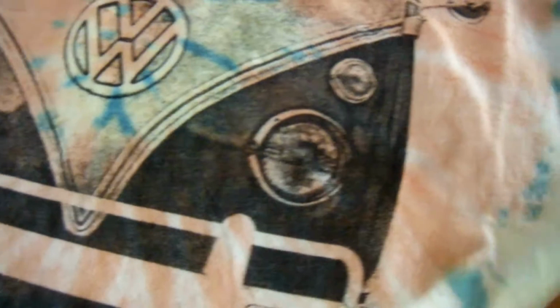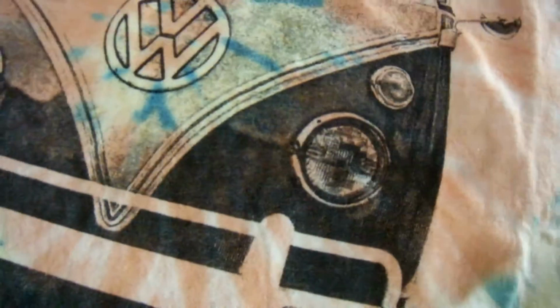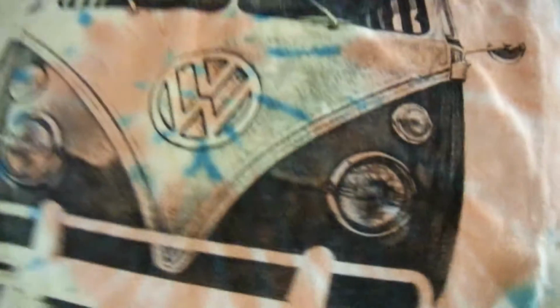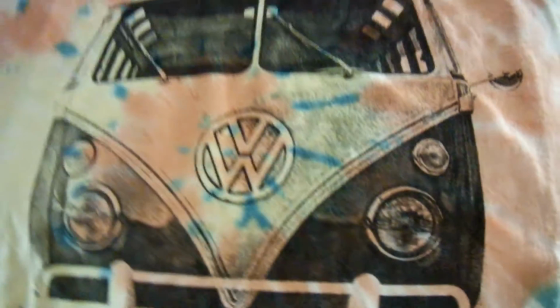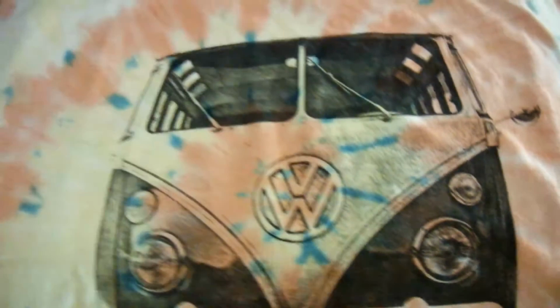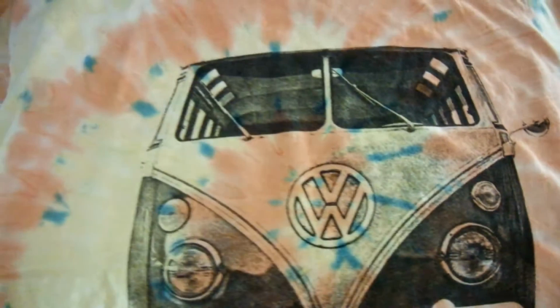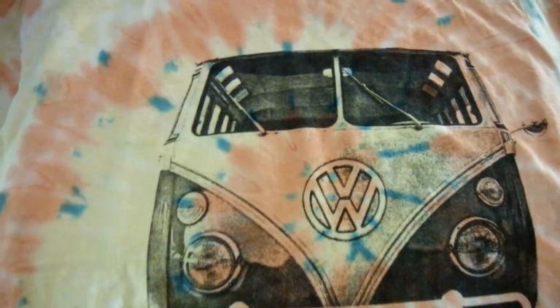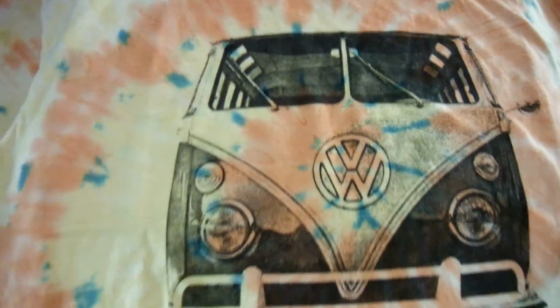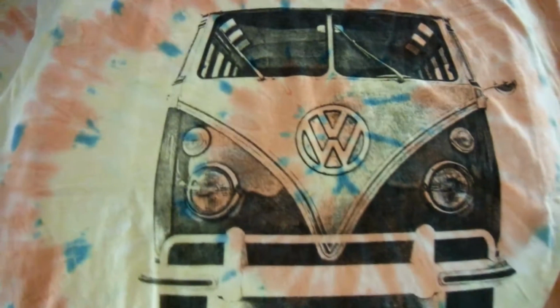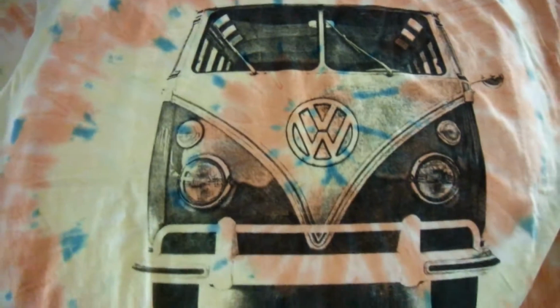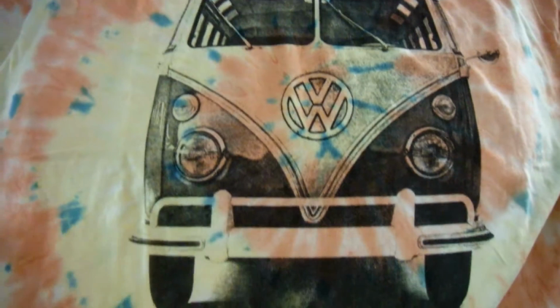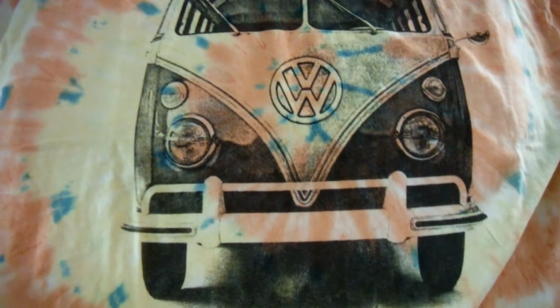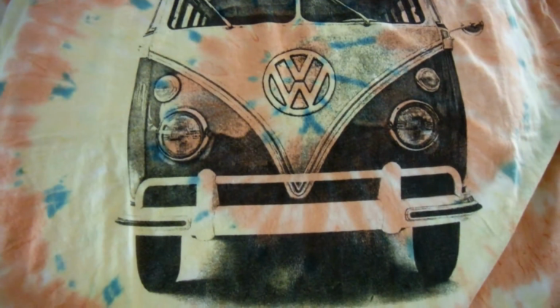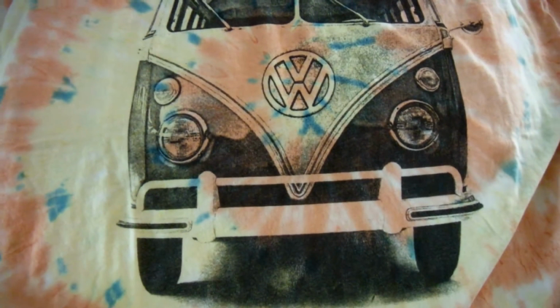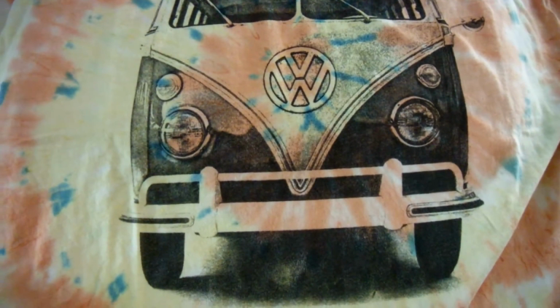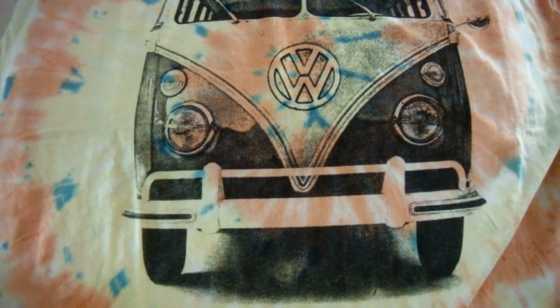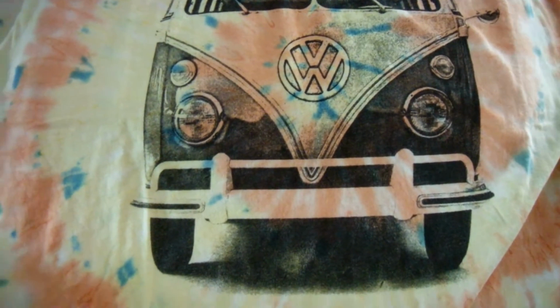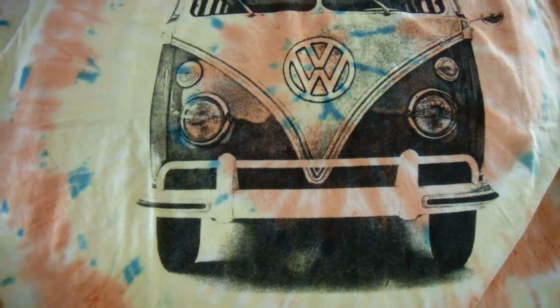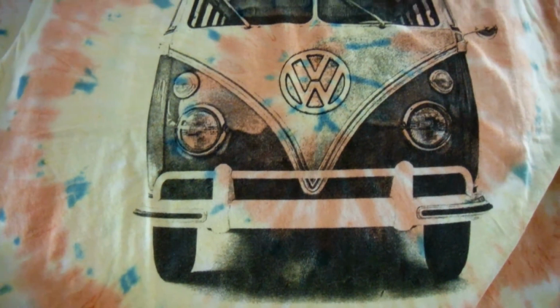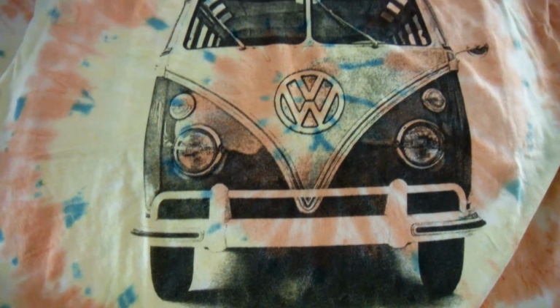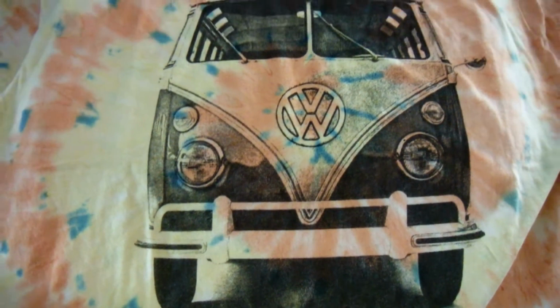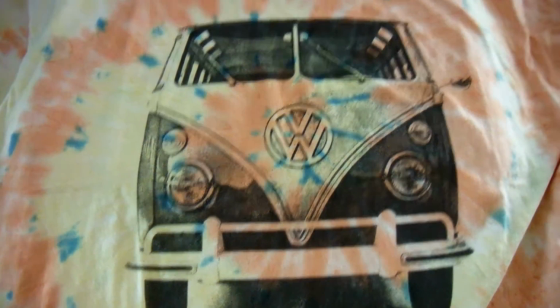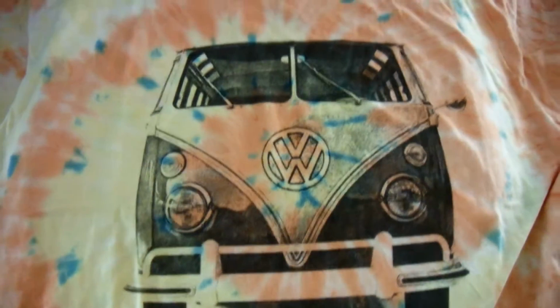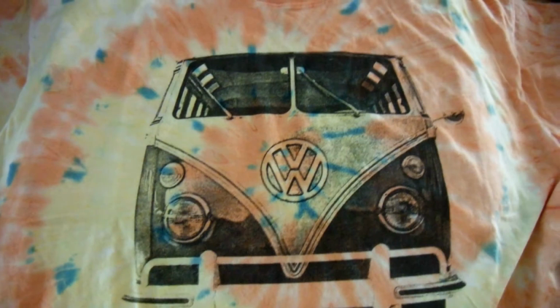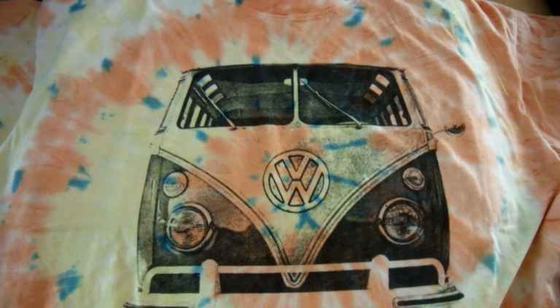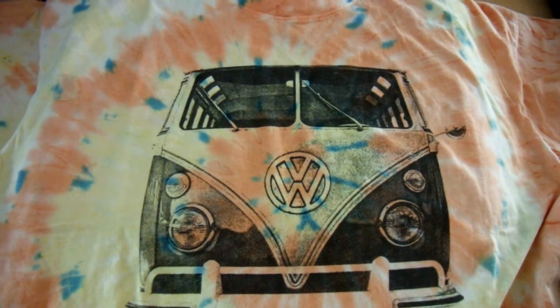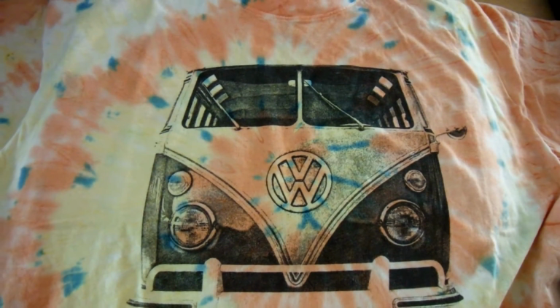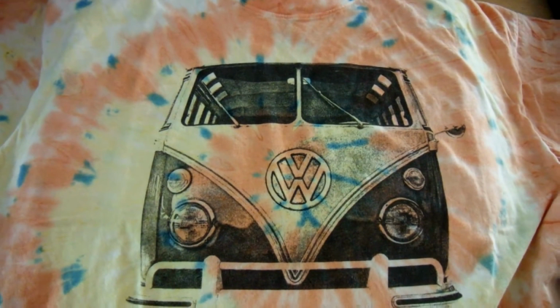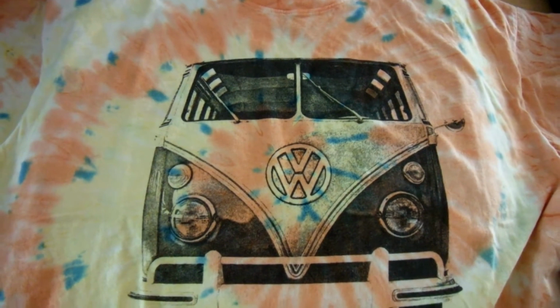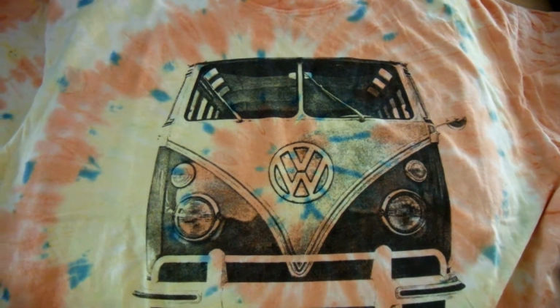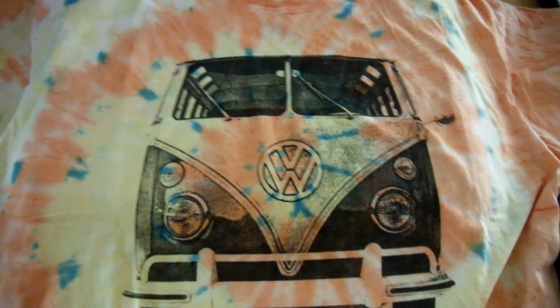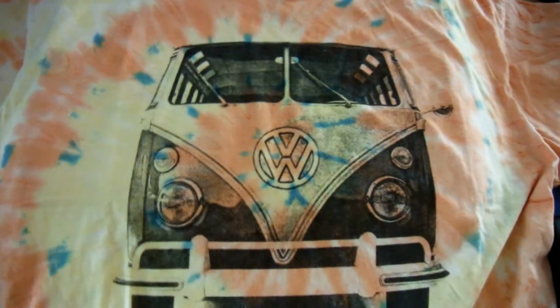Perfect. You can pick it up at Target if you'd like to get one yourself. It's really cool.